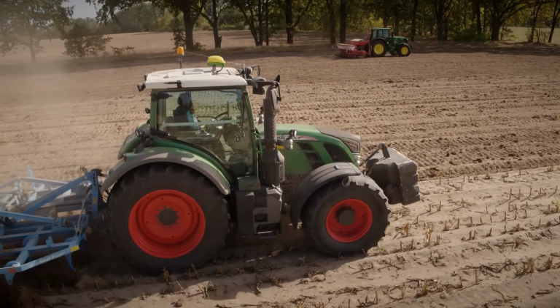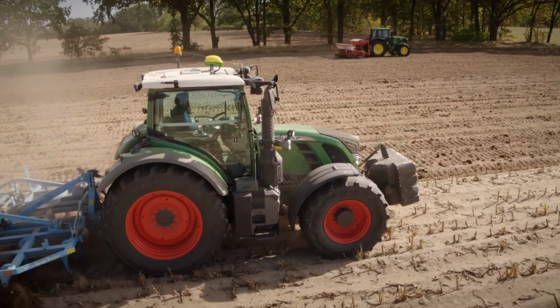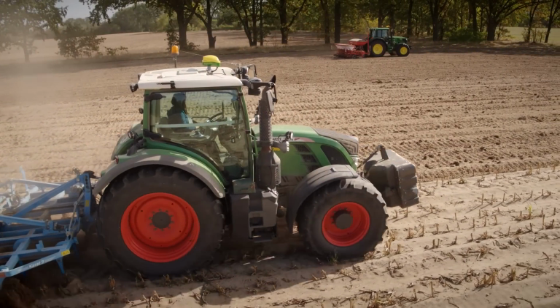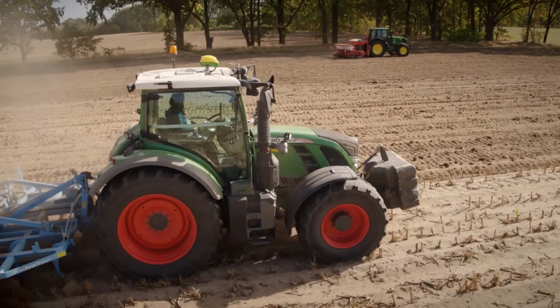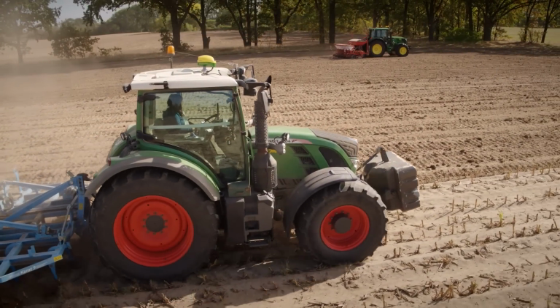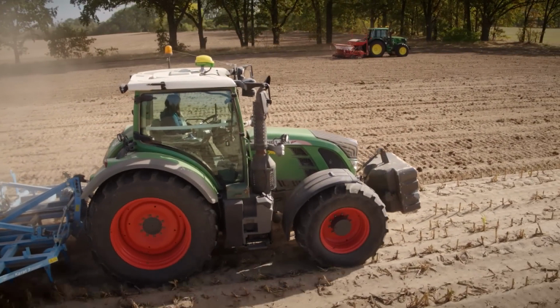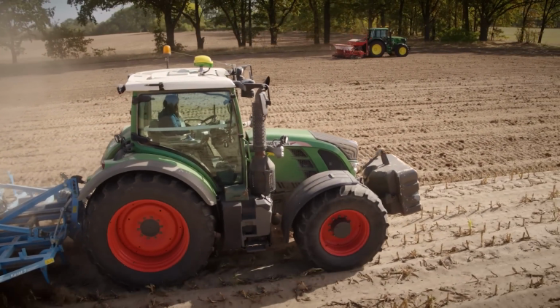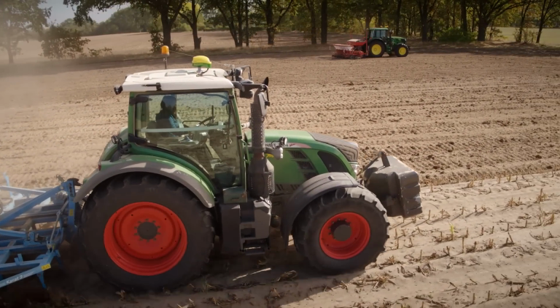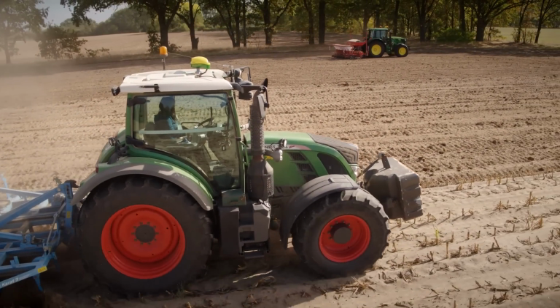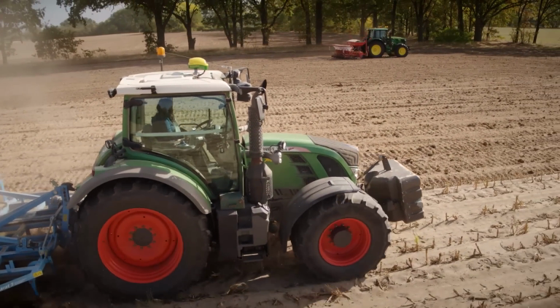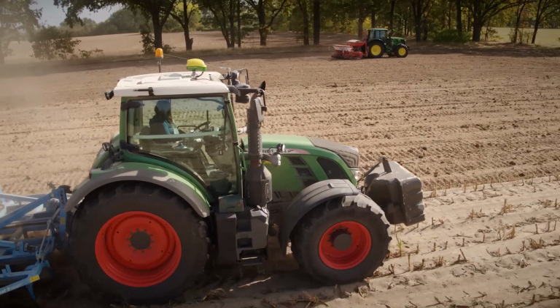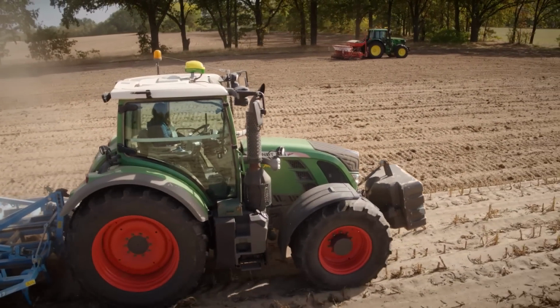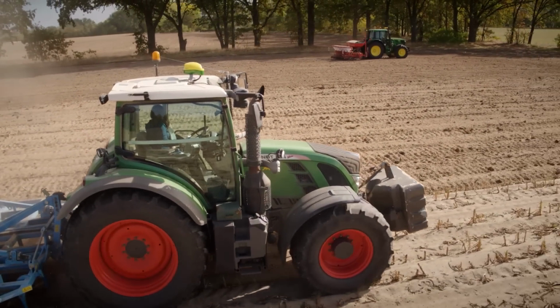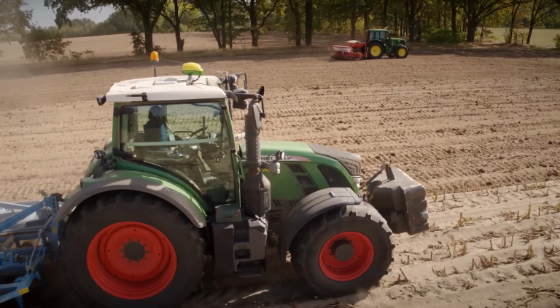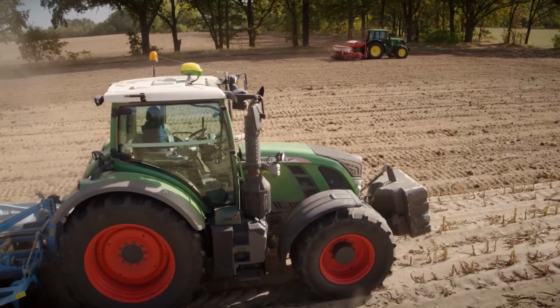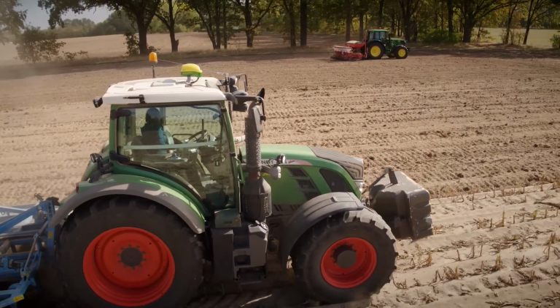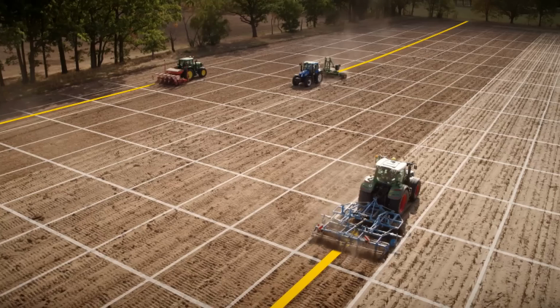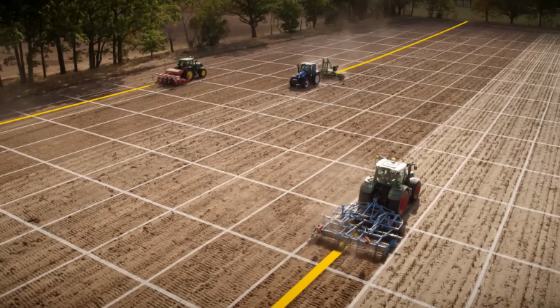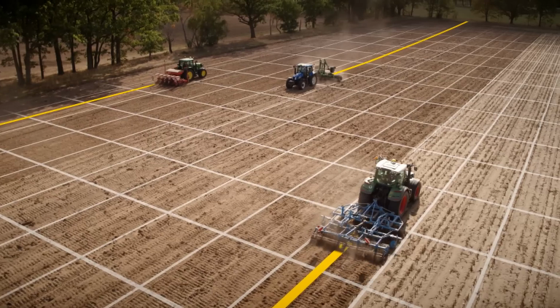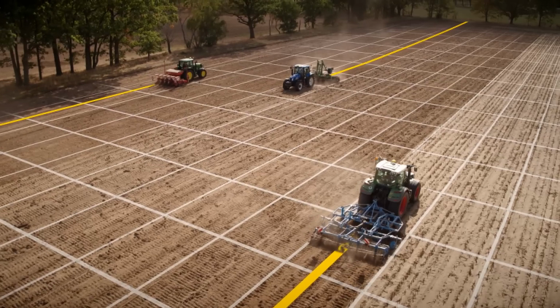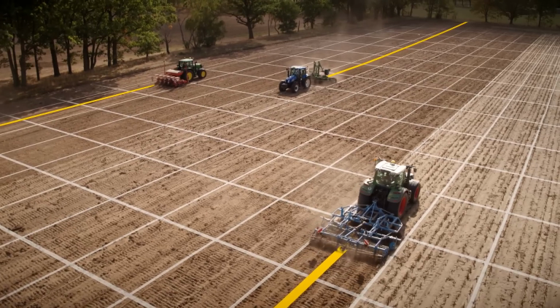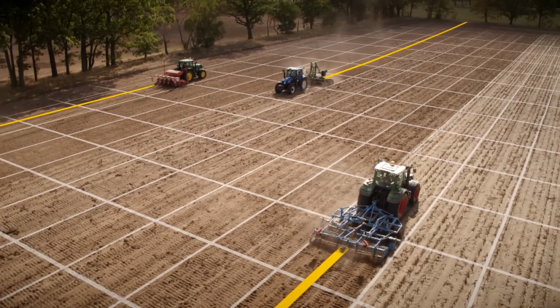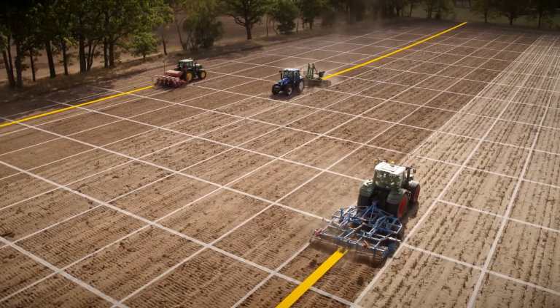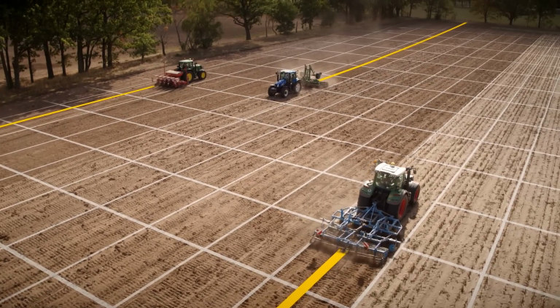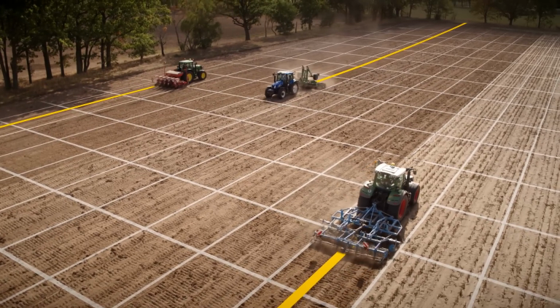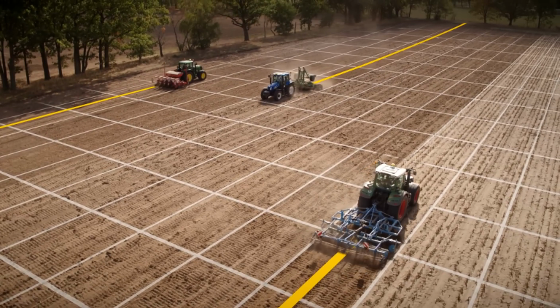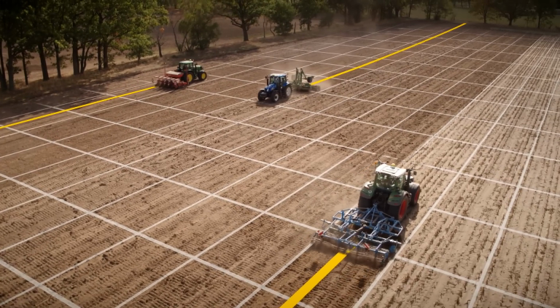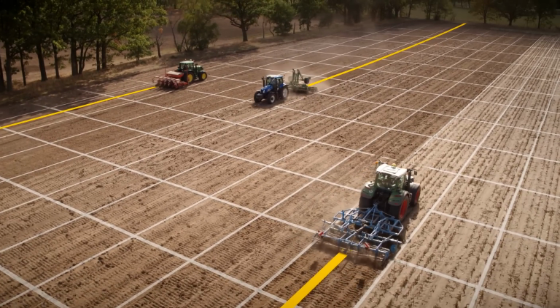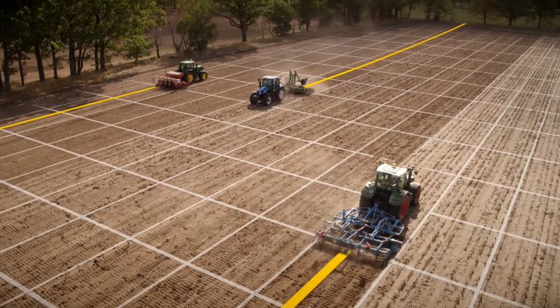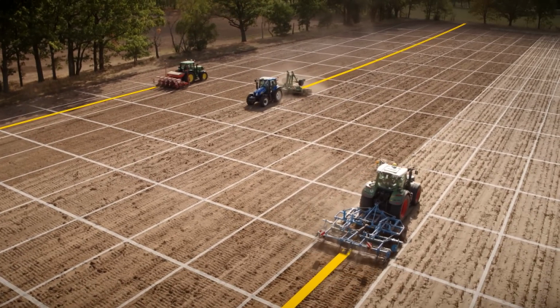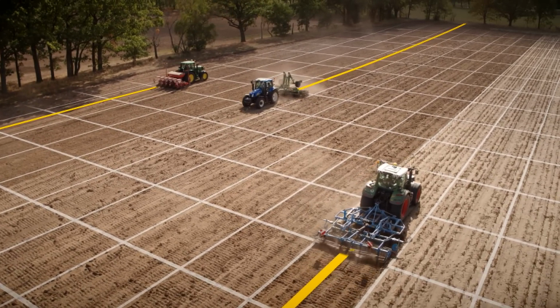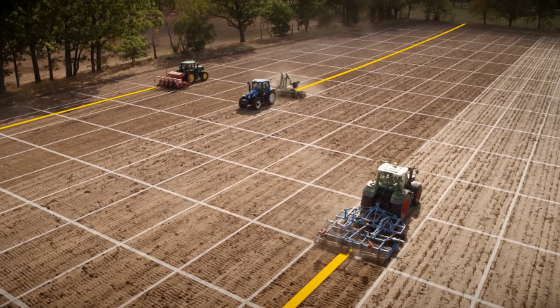Benefit from premium John Deere guidance convenience. Get ahead with AutoTrack.